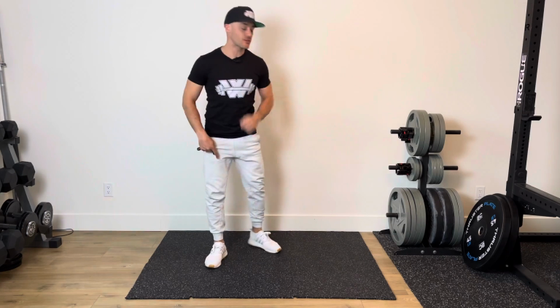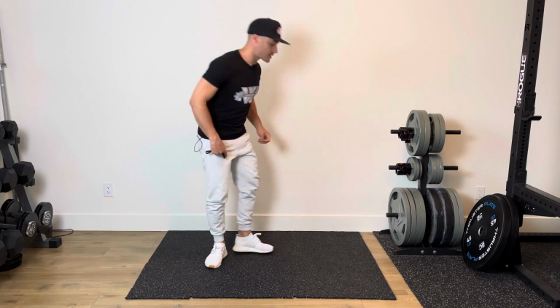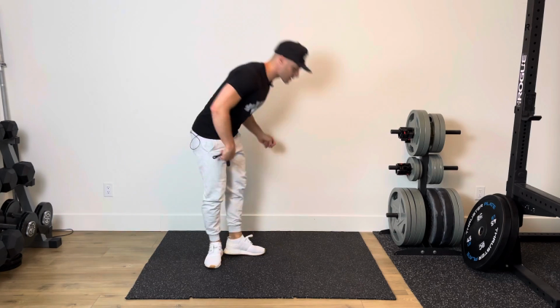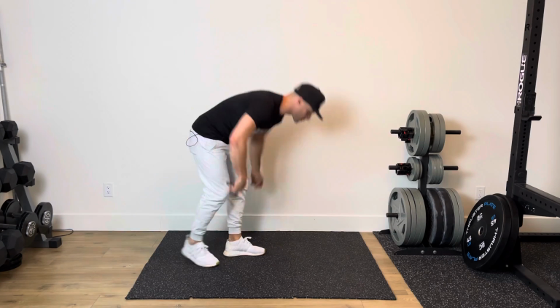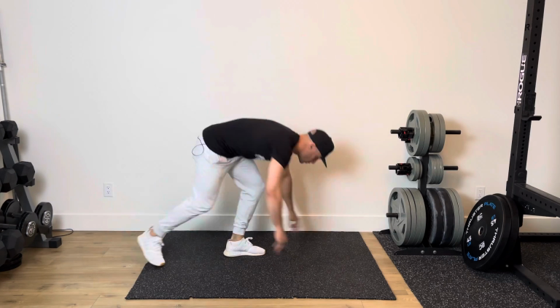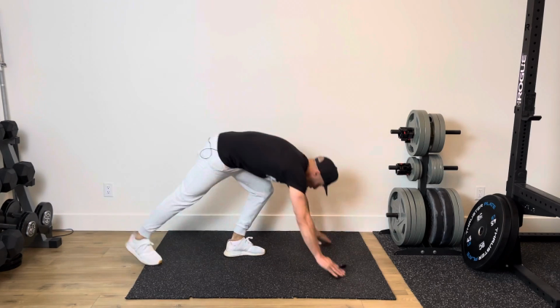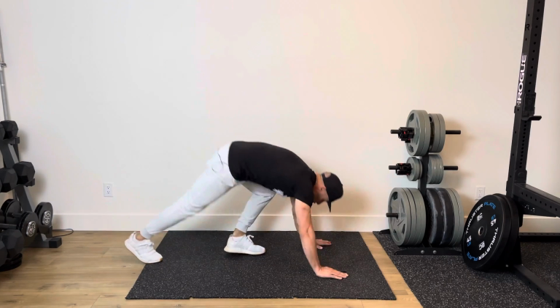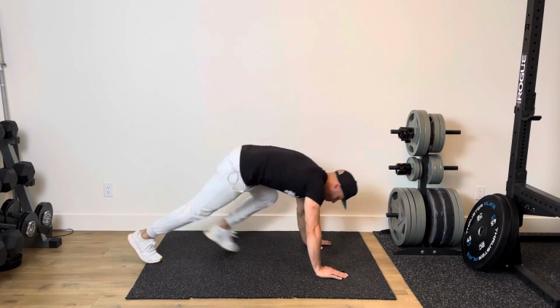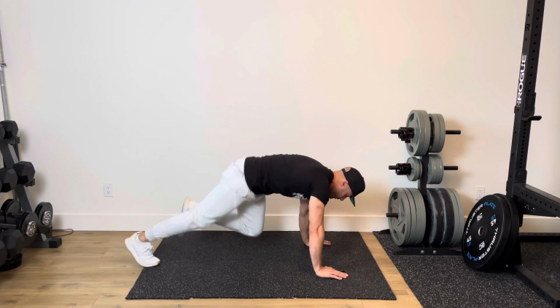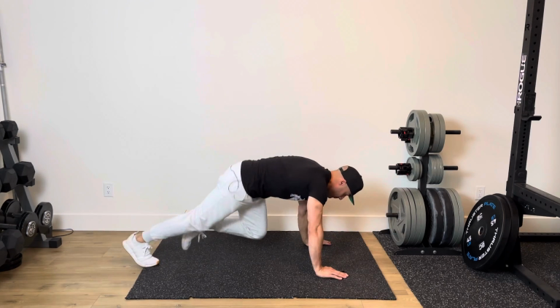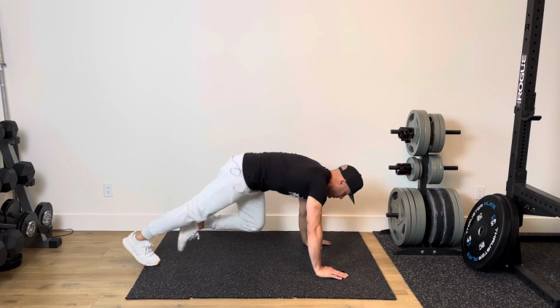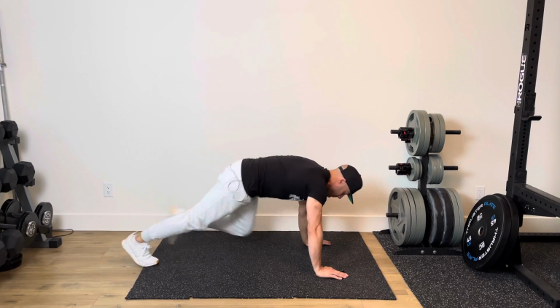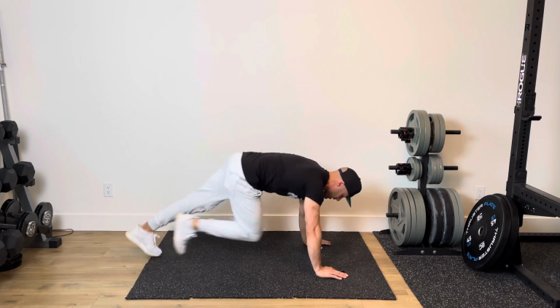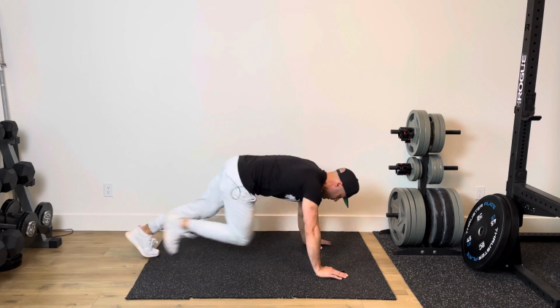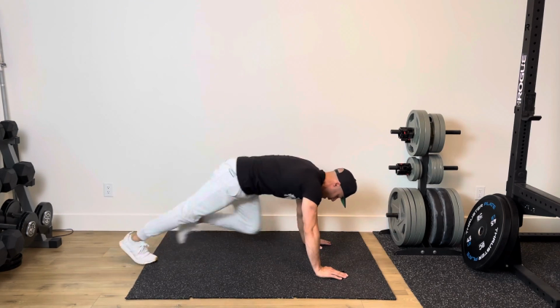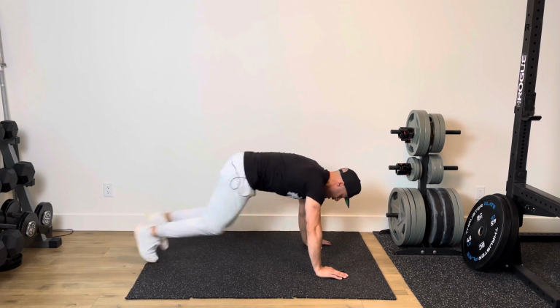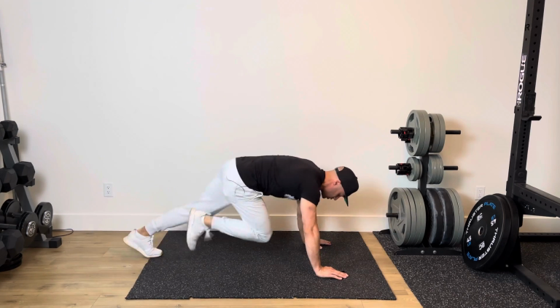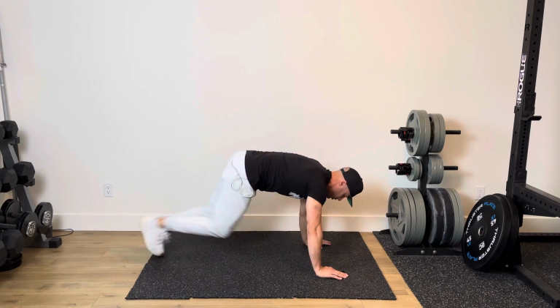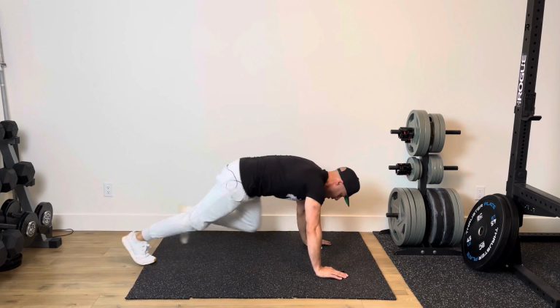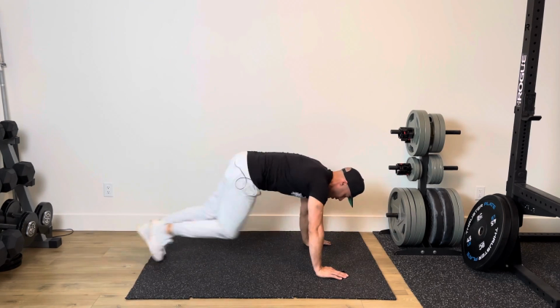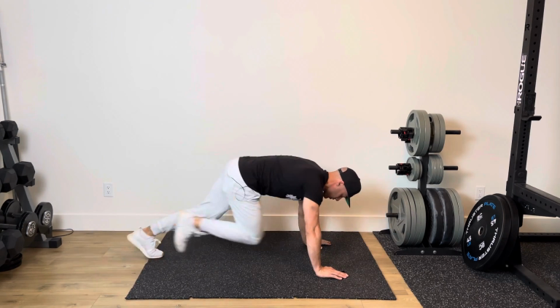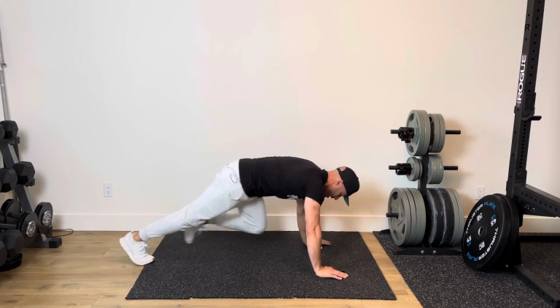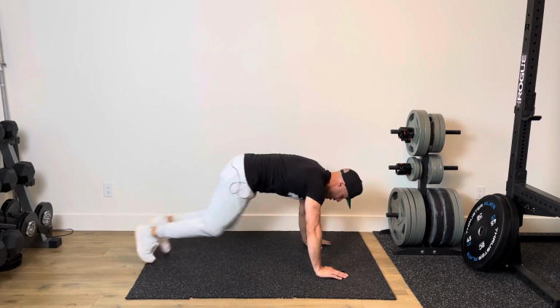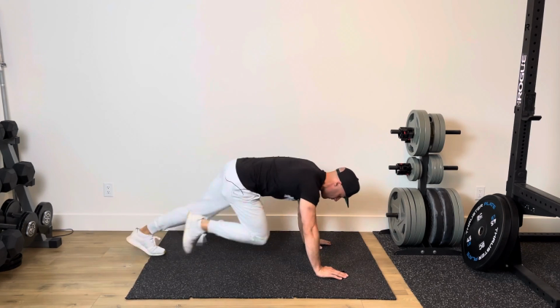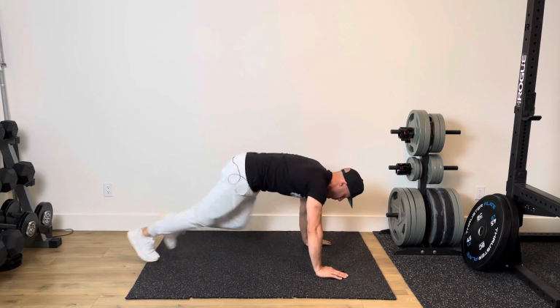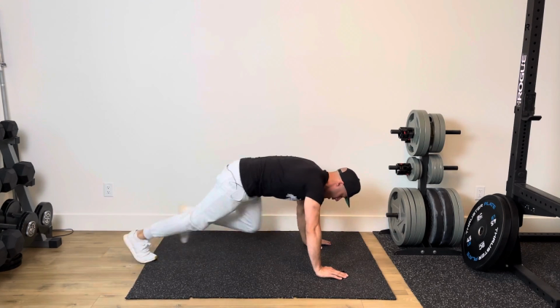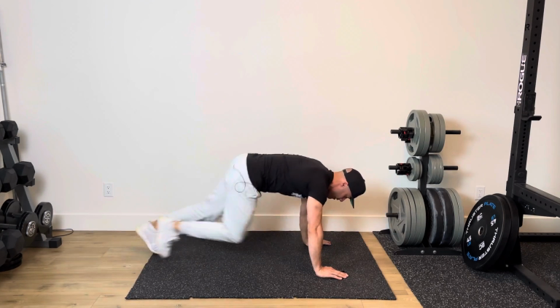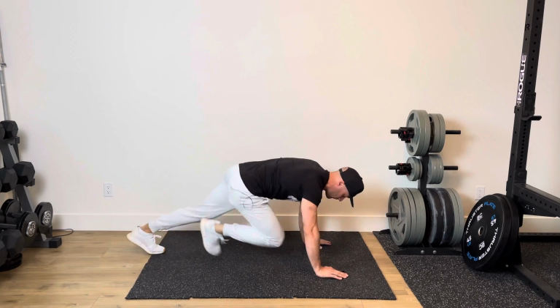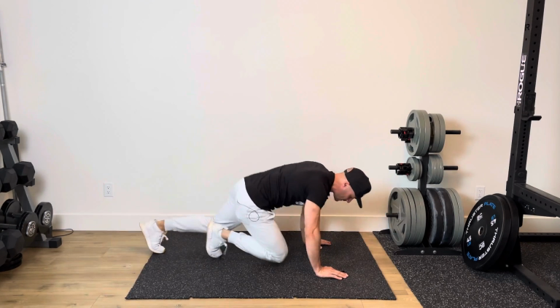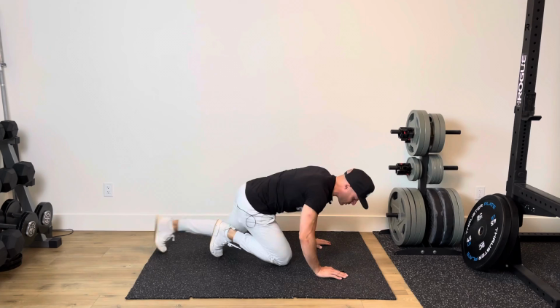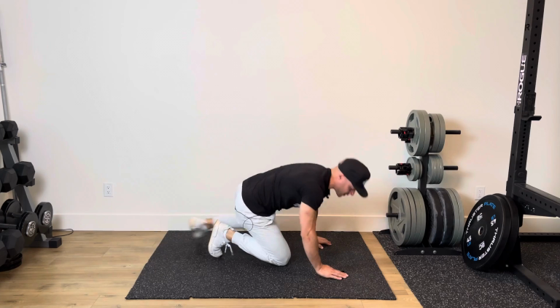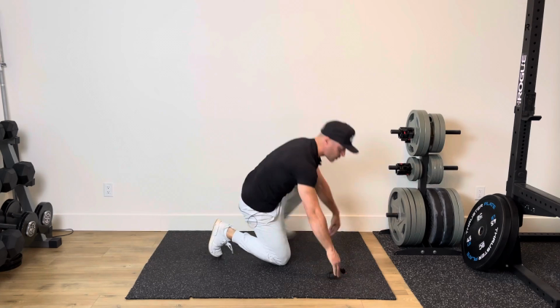Exercise number two, you're going down for mountain climbers driving. One, two, three, four, five — just like so.